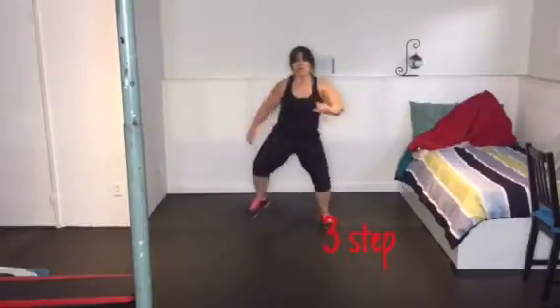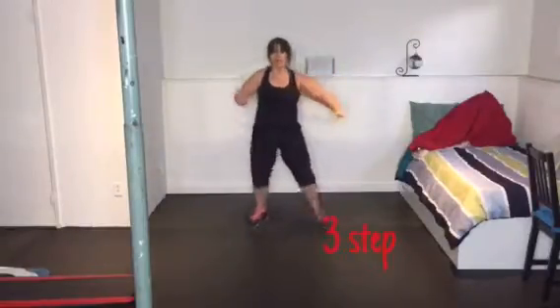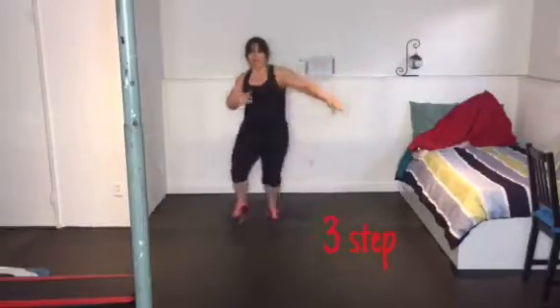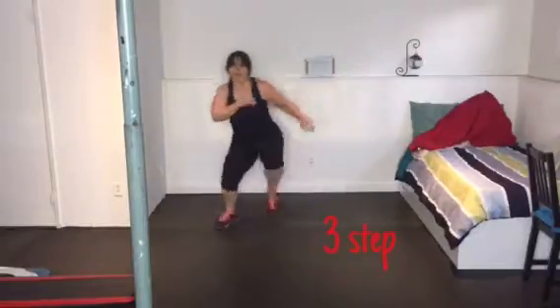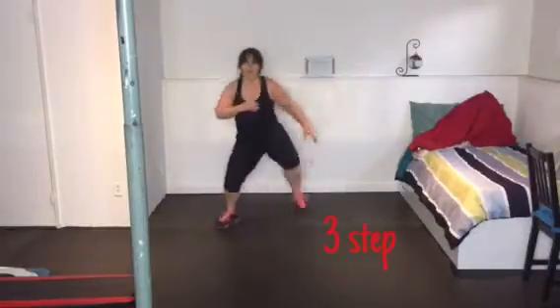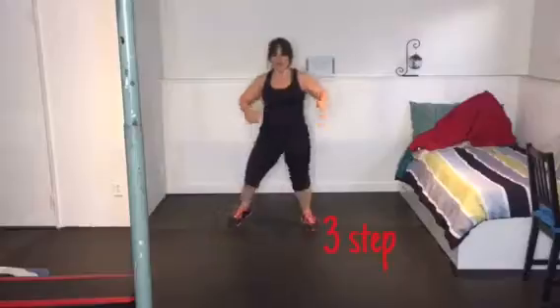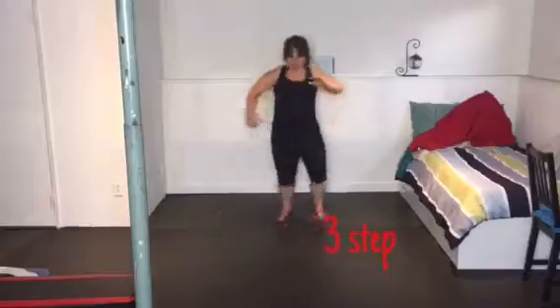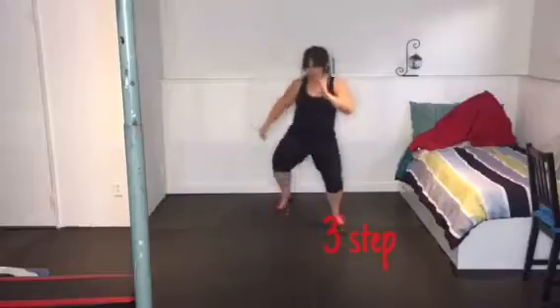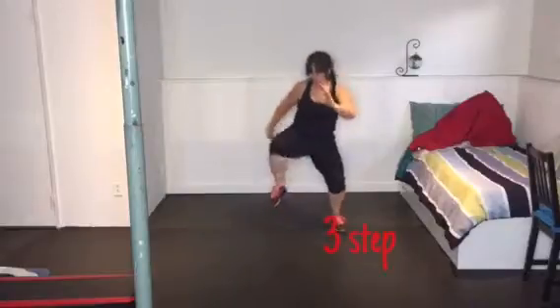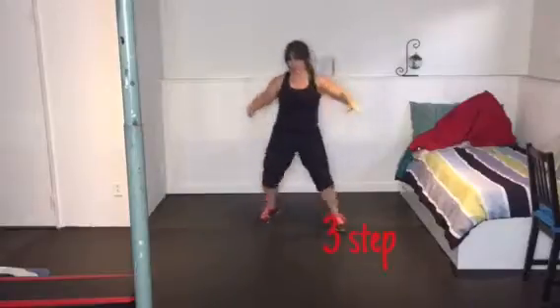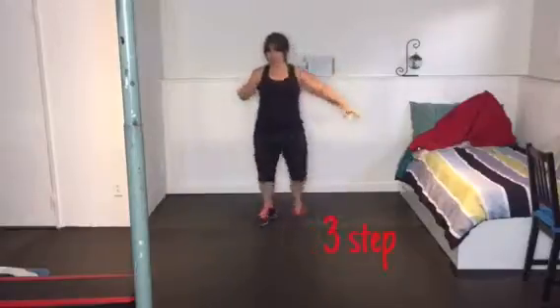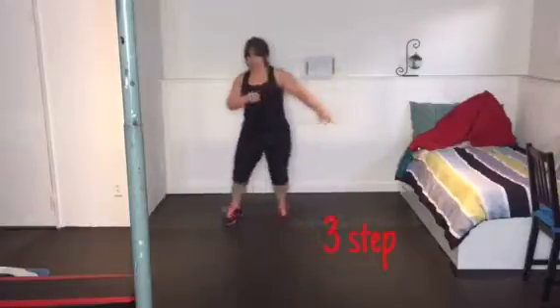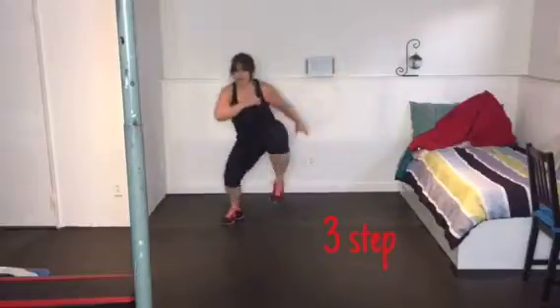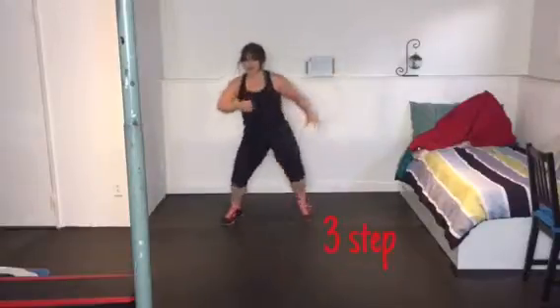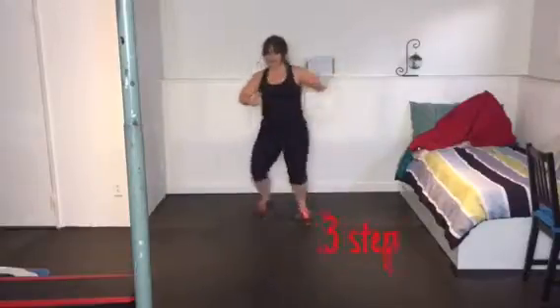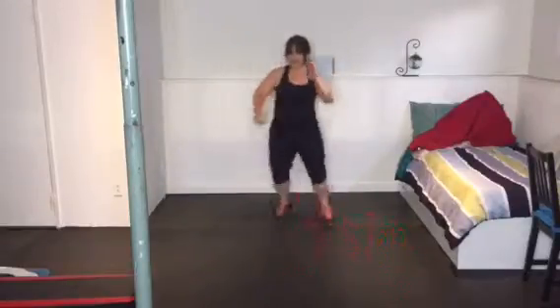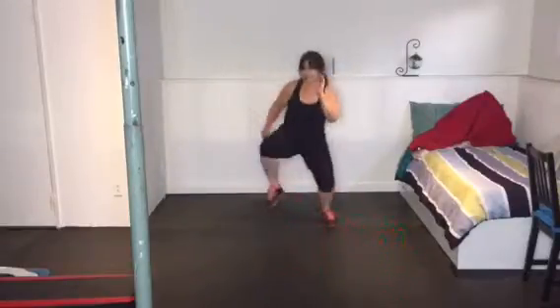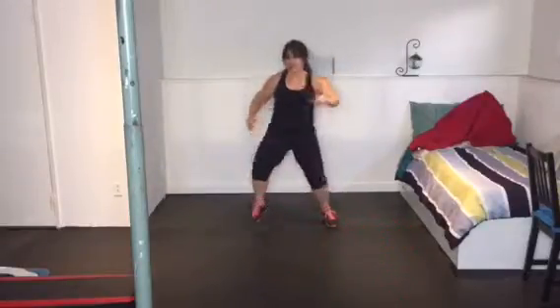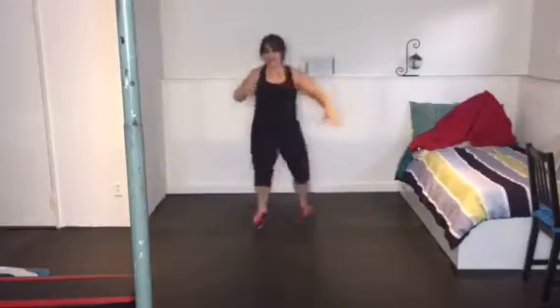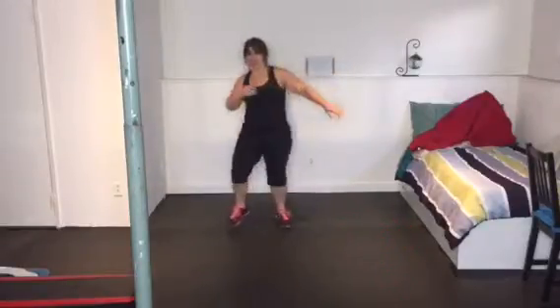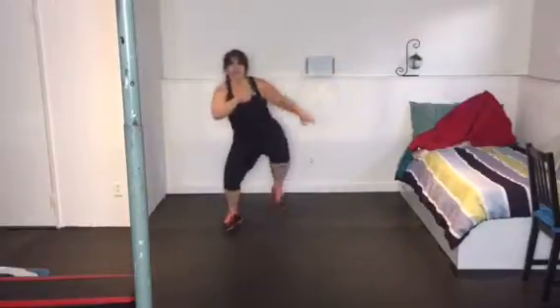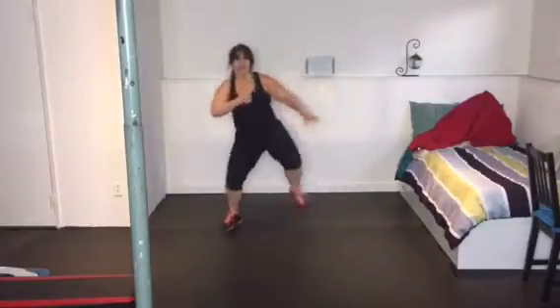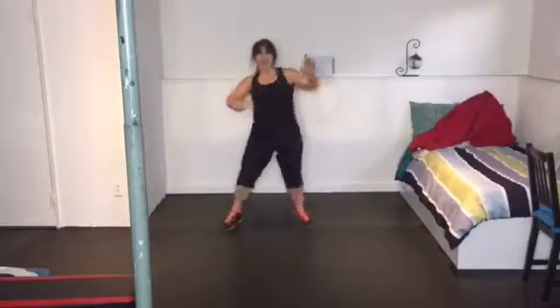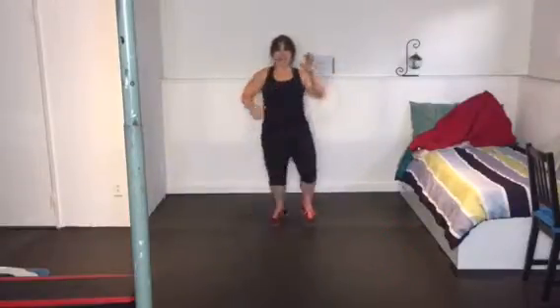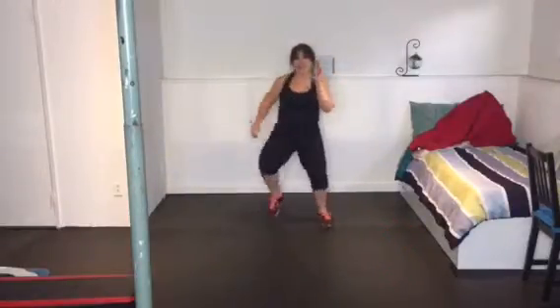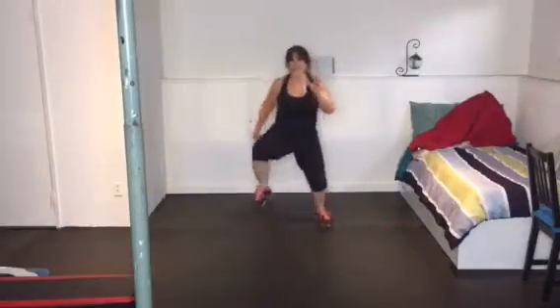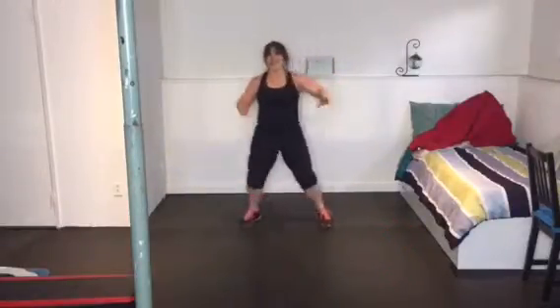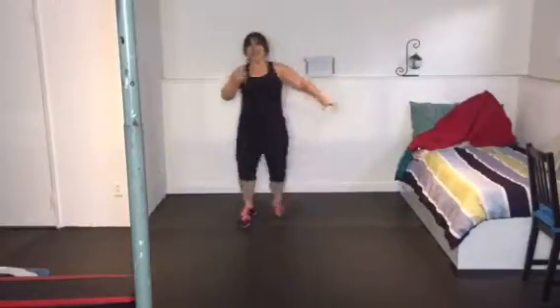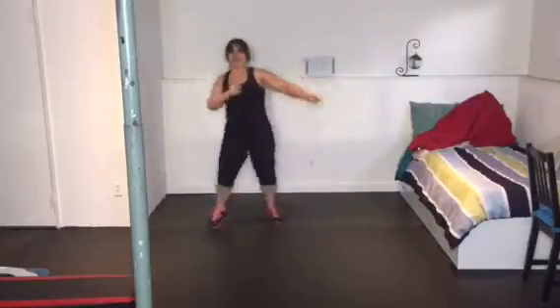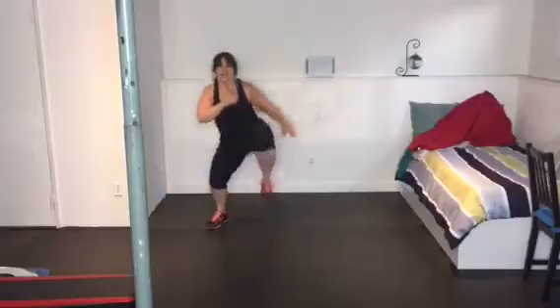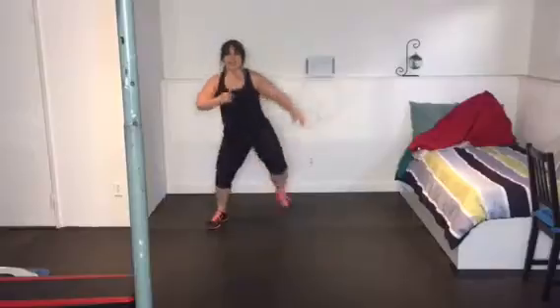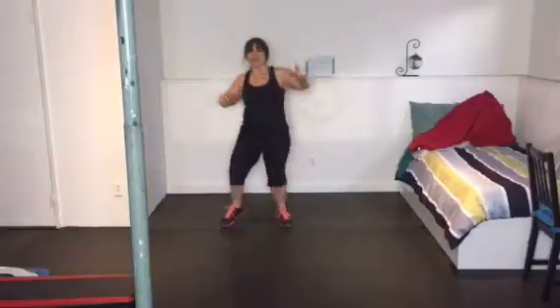This here is a three-step, so it's taking three steps side to side, activating the core with that knee coming up.